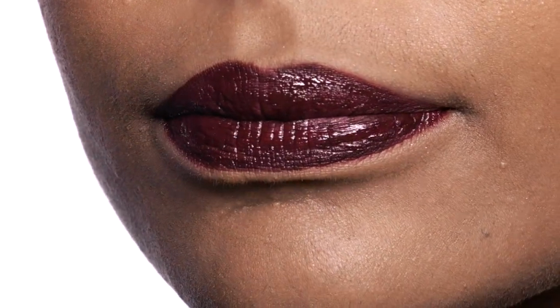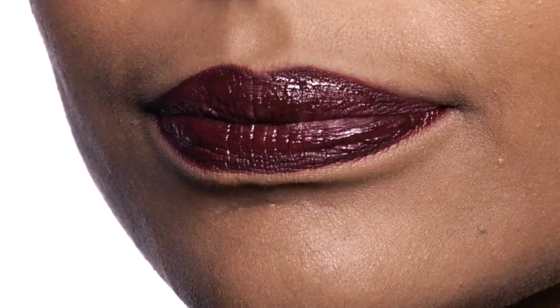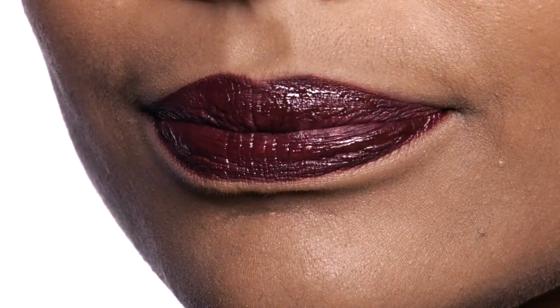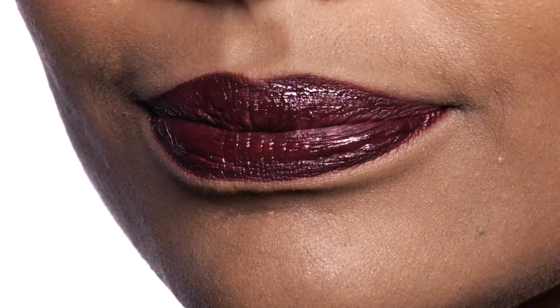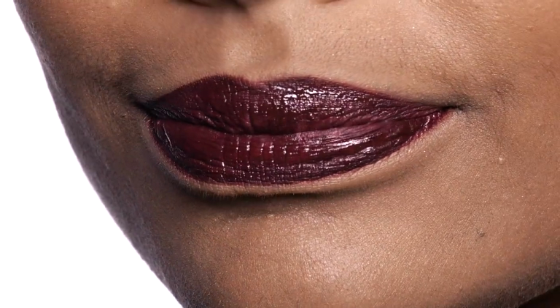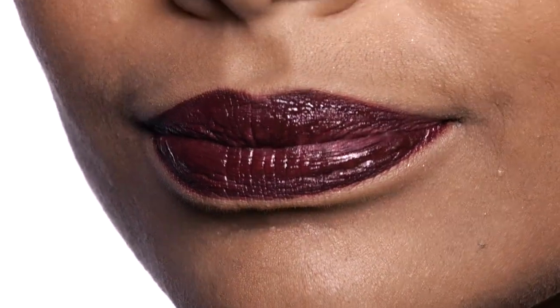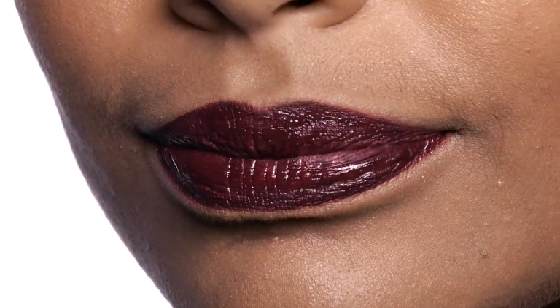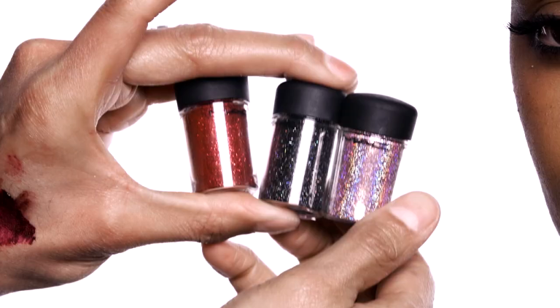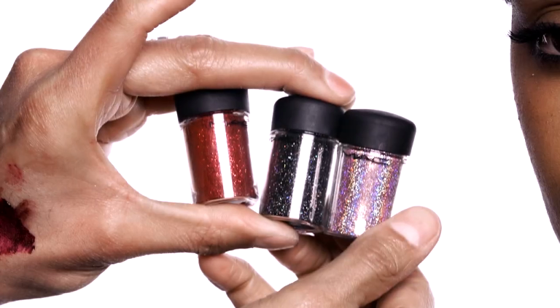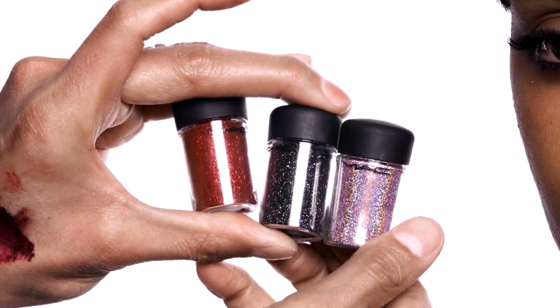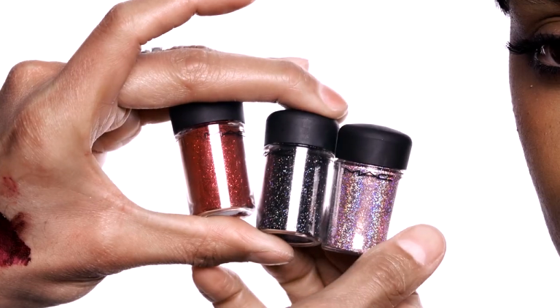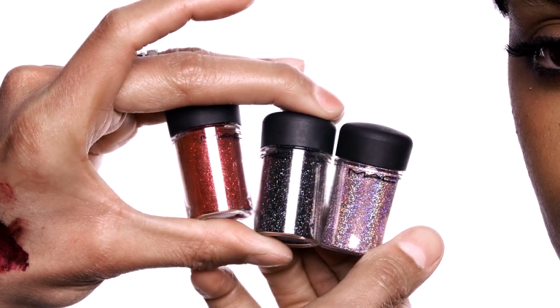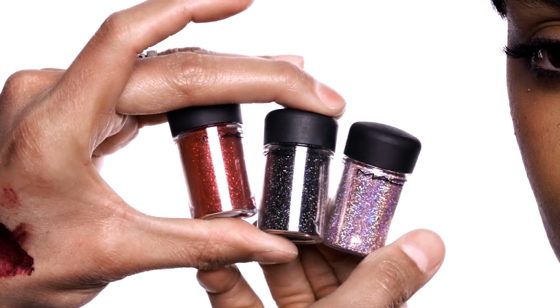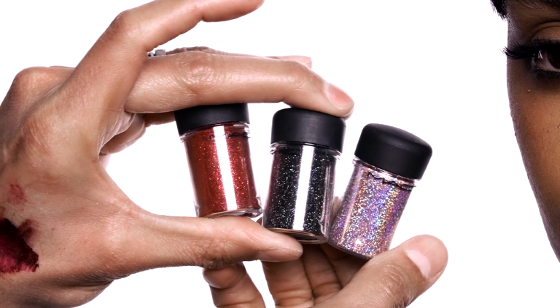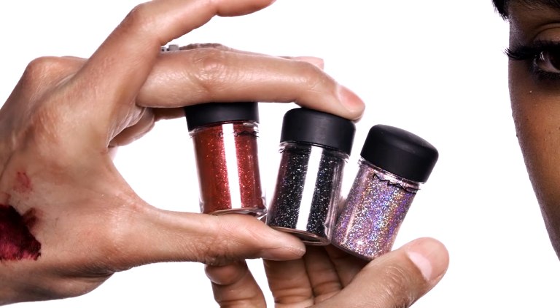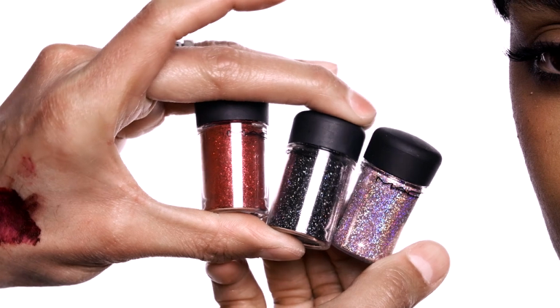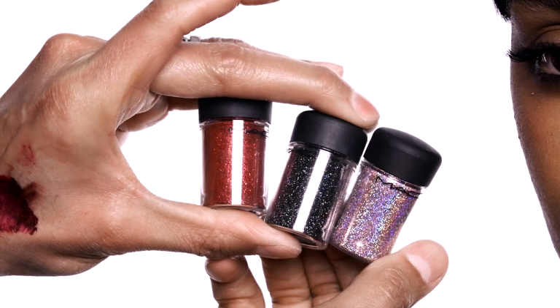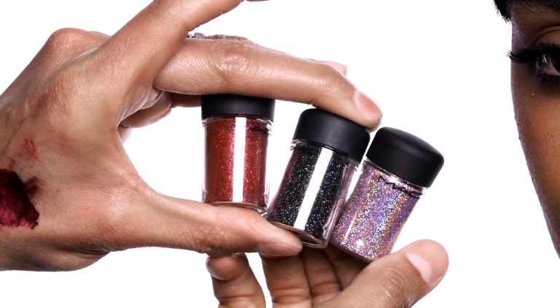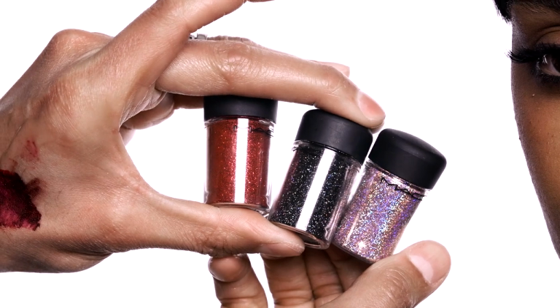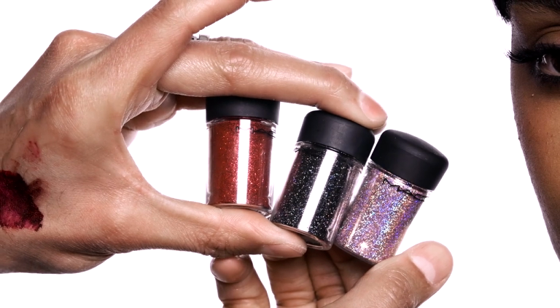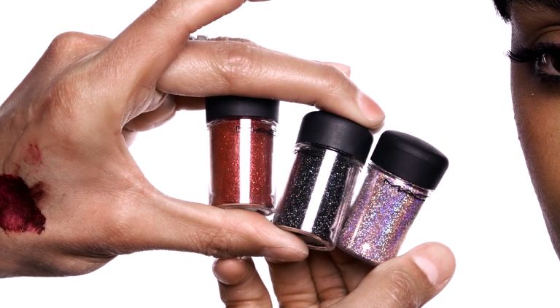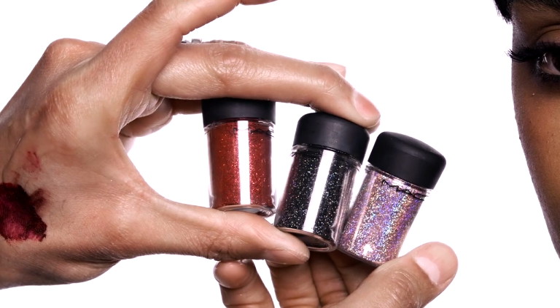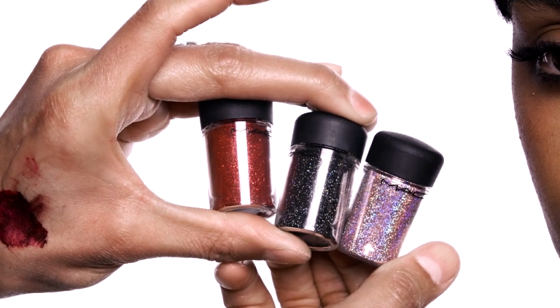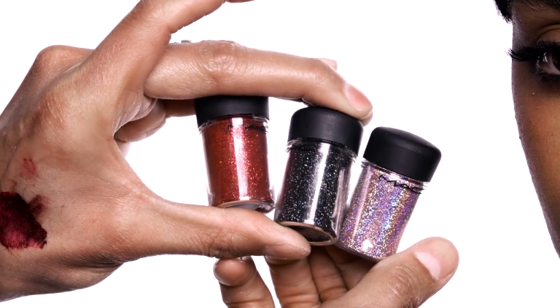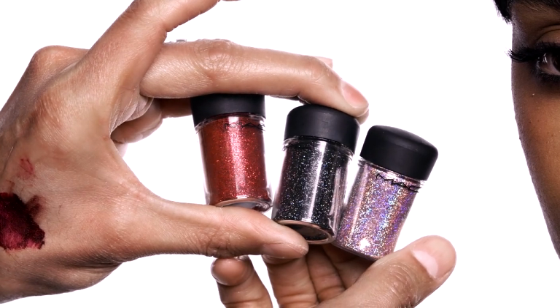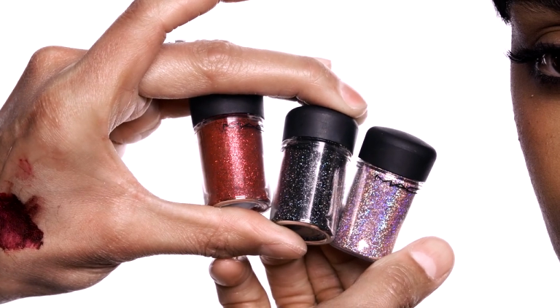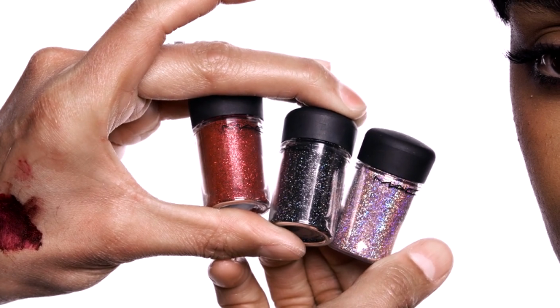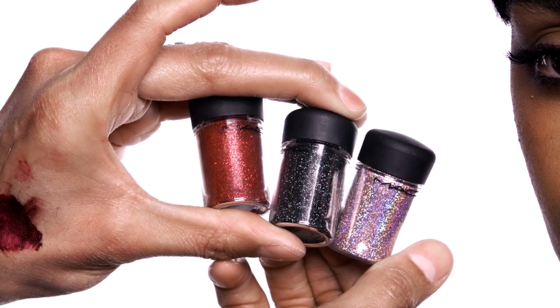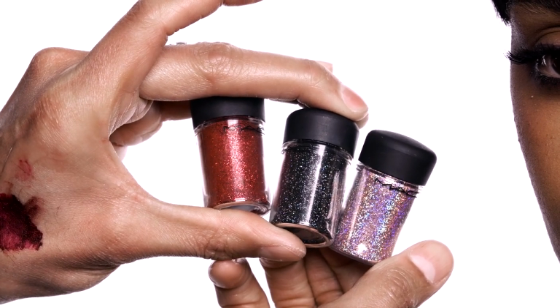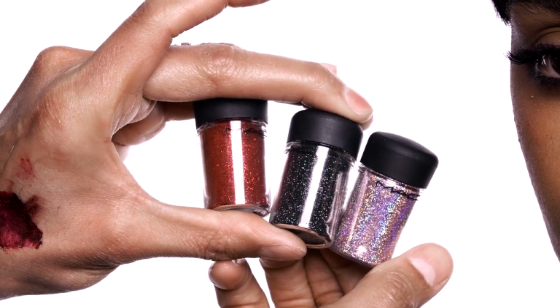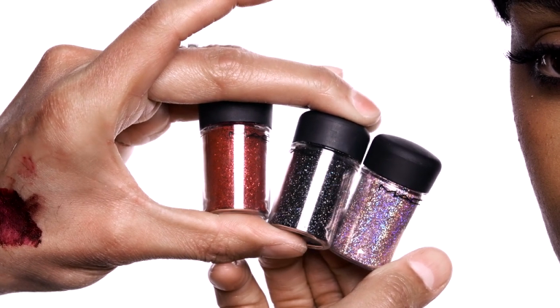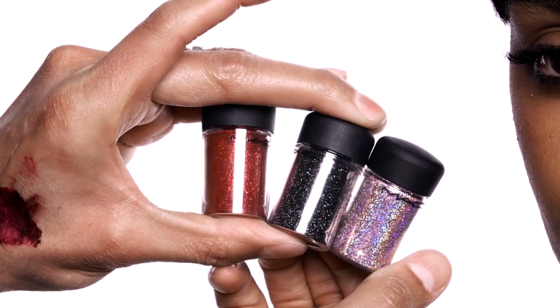So what I'm mixing today is red, 3D black, and also 3D pink.